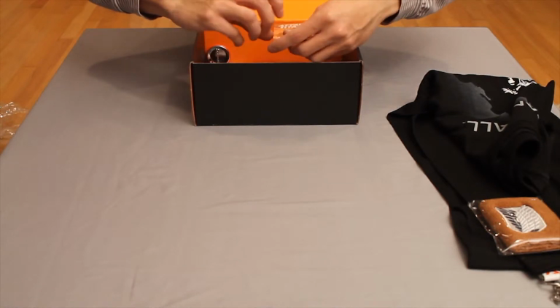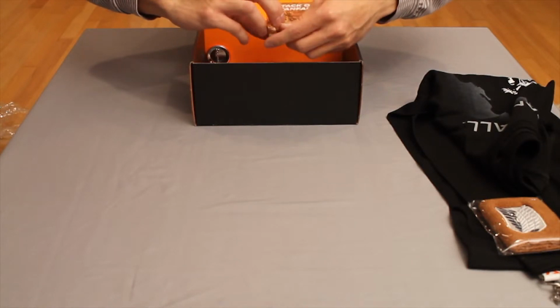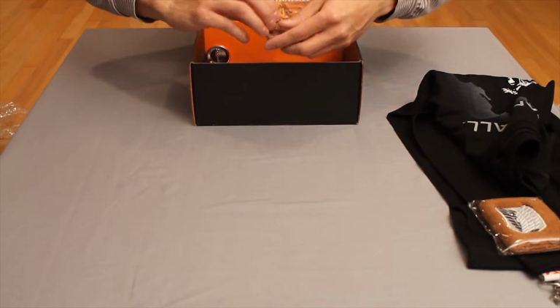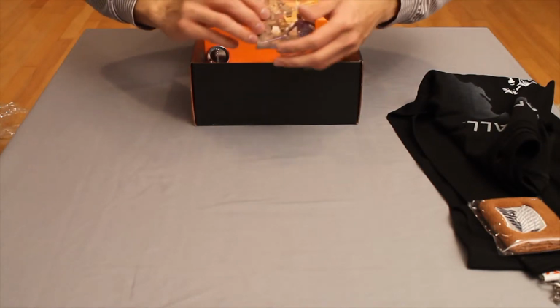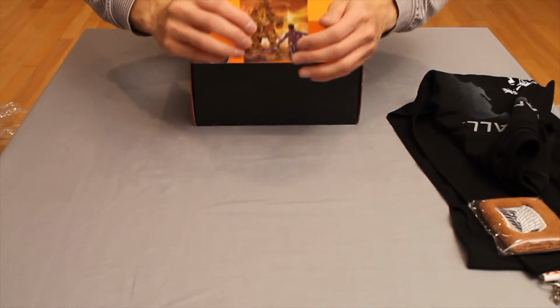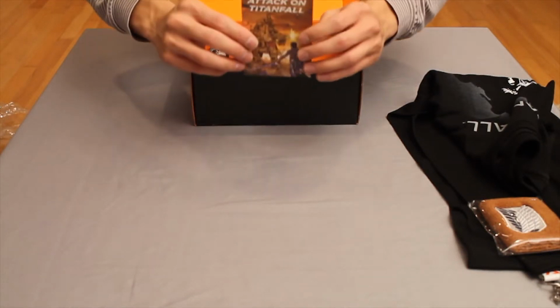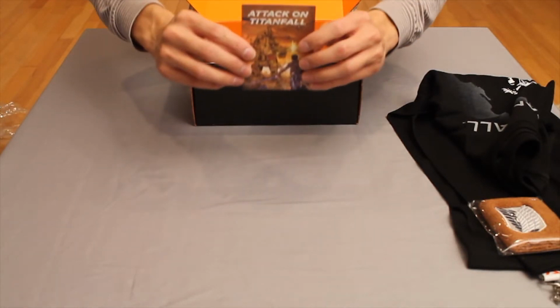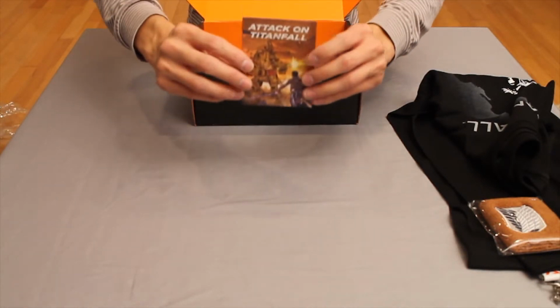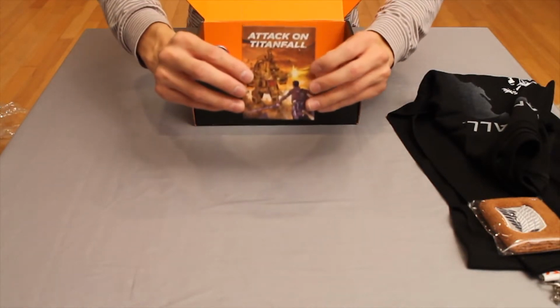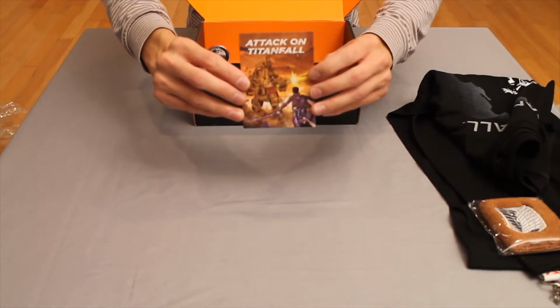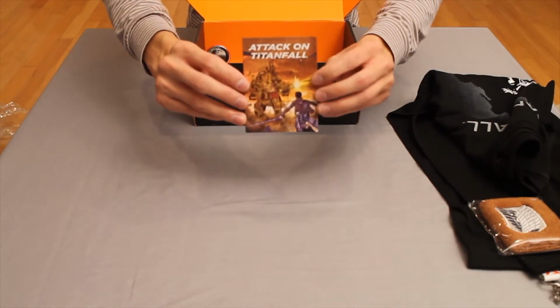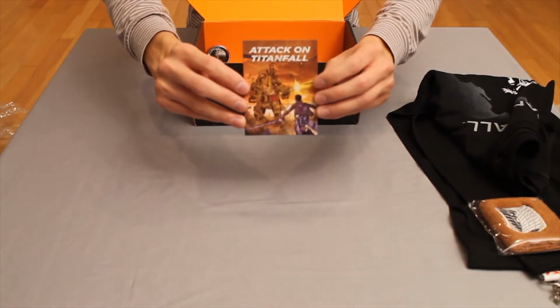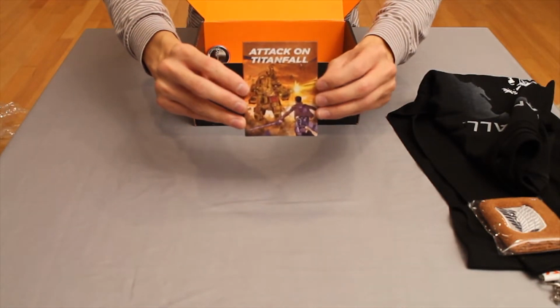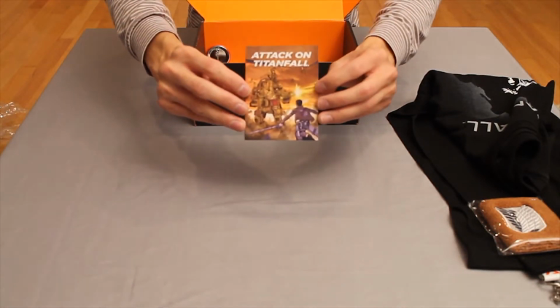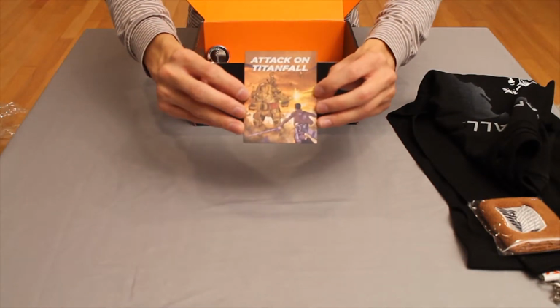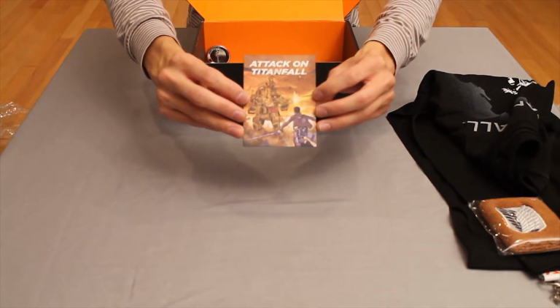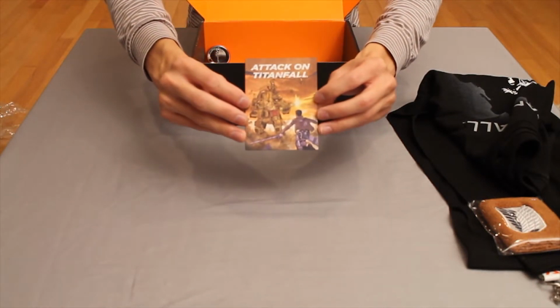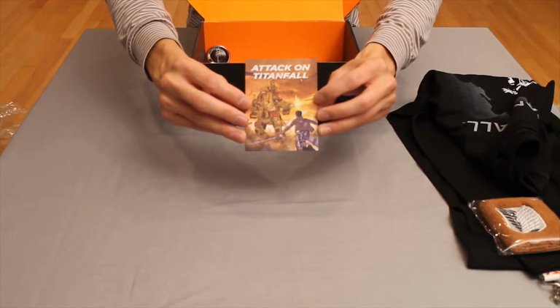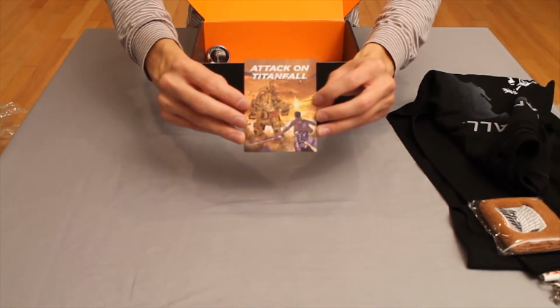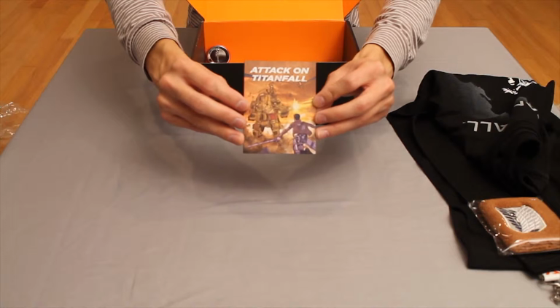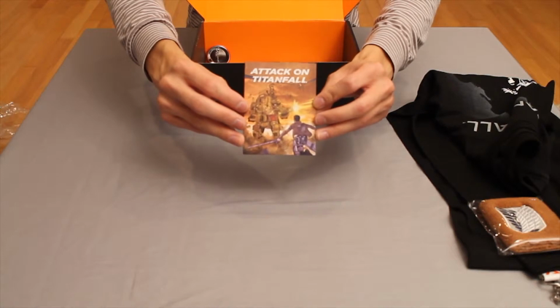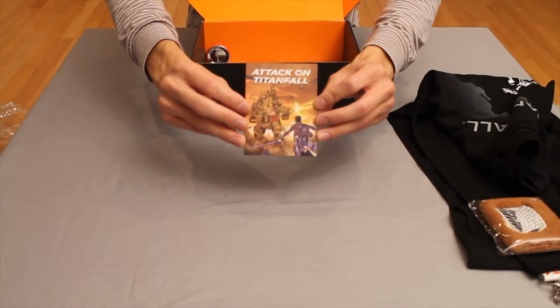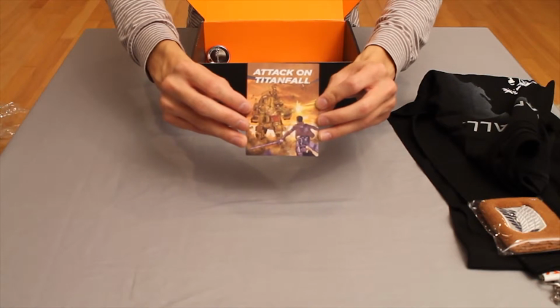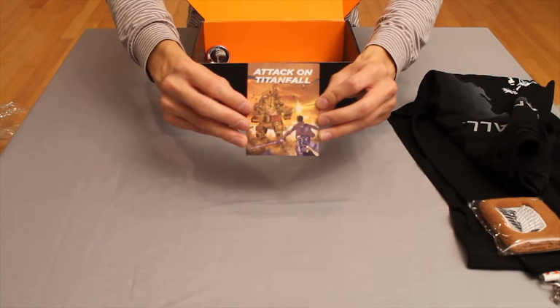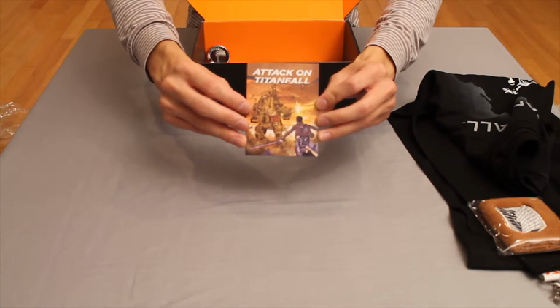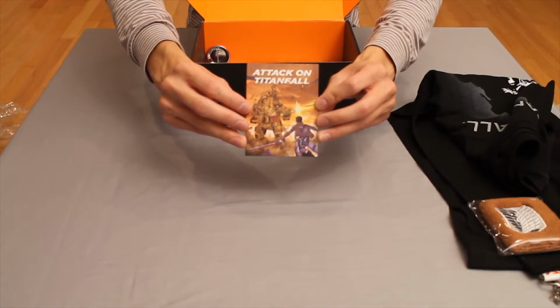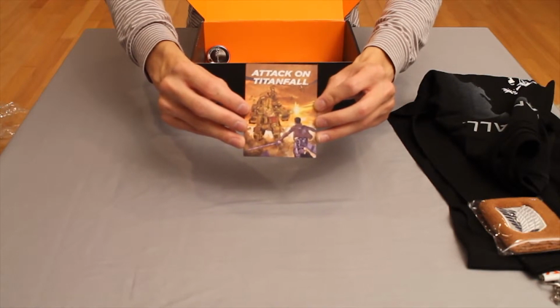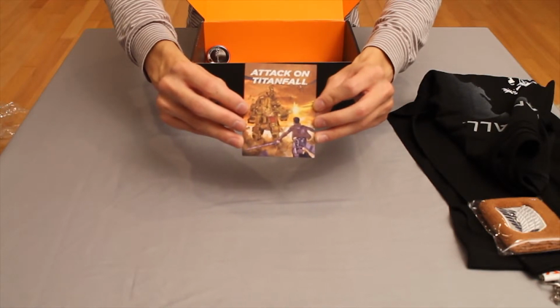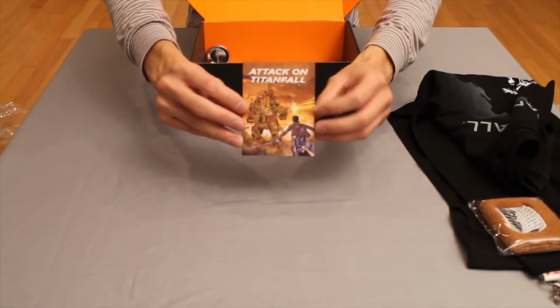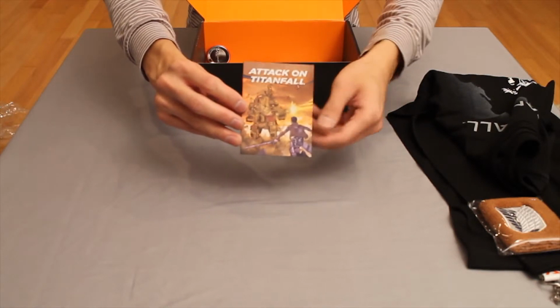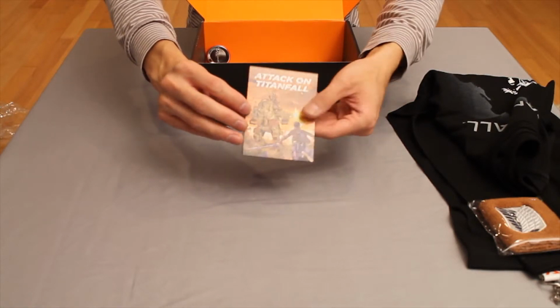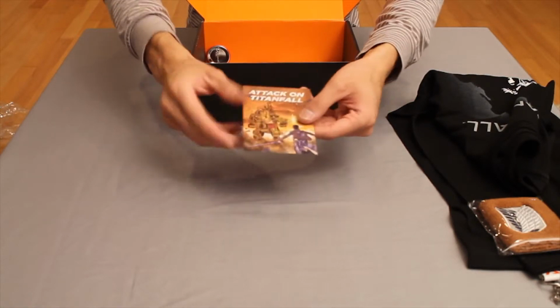Next in the box we get a magnet drawn up by Loot Crate member Zach. Good job Zach, looks great.